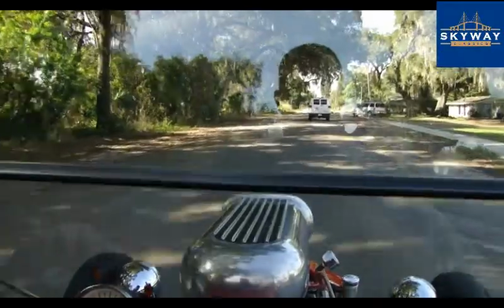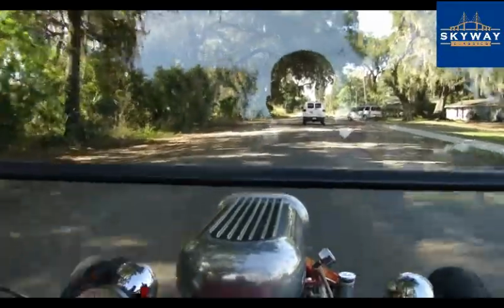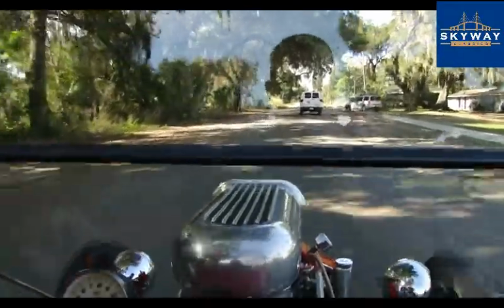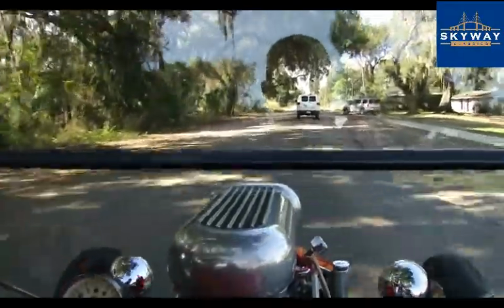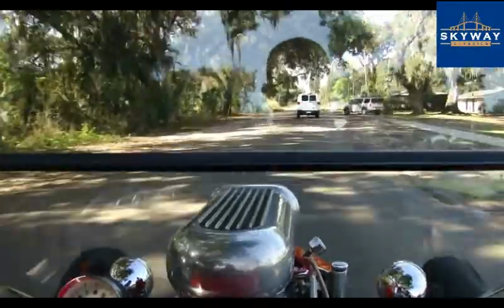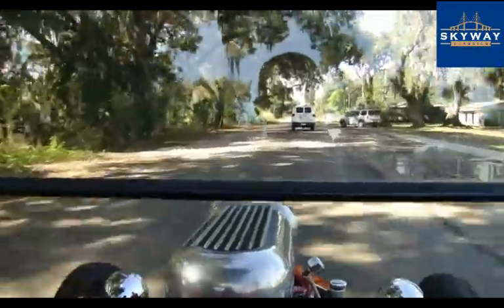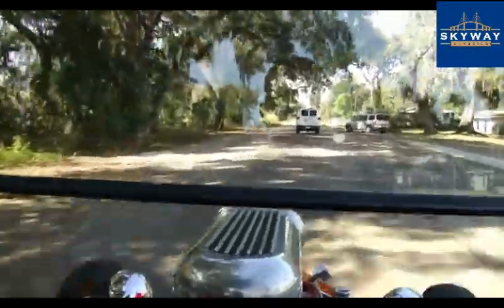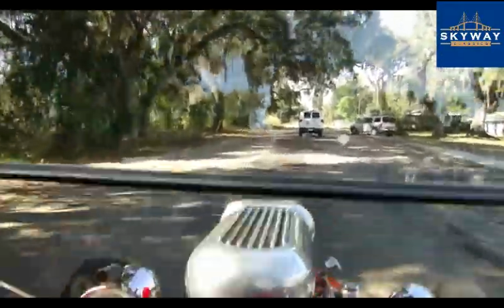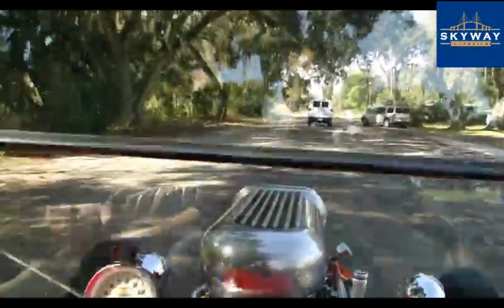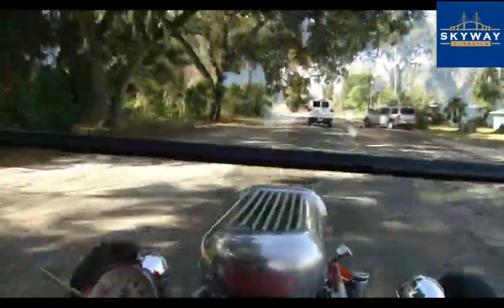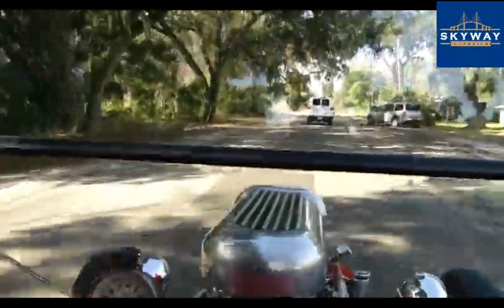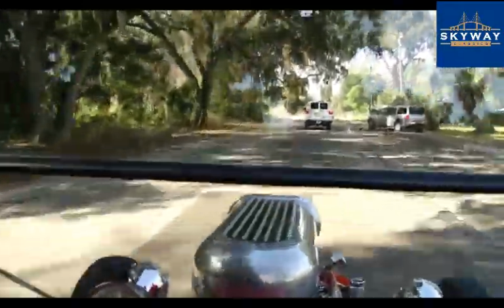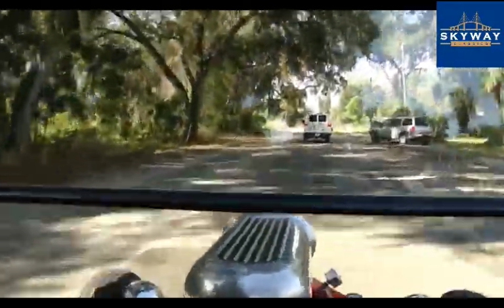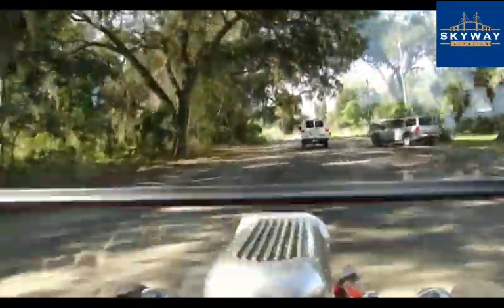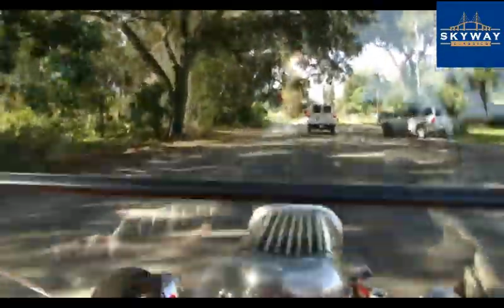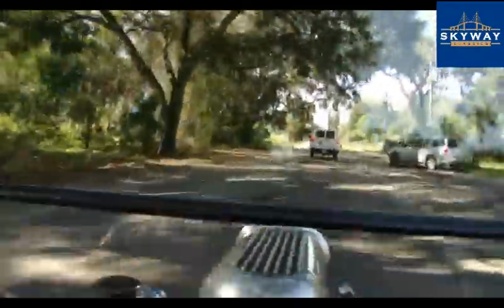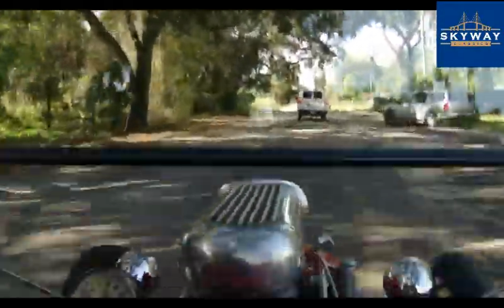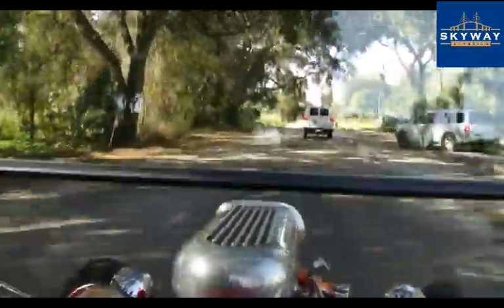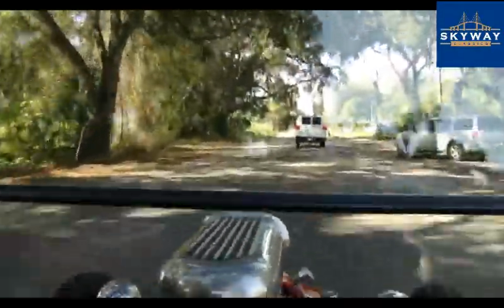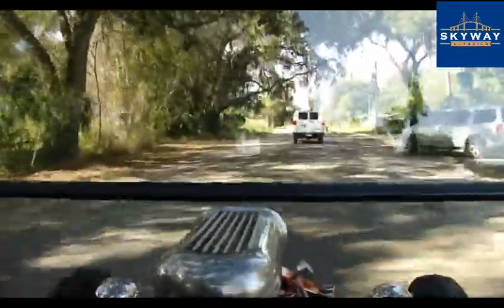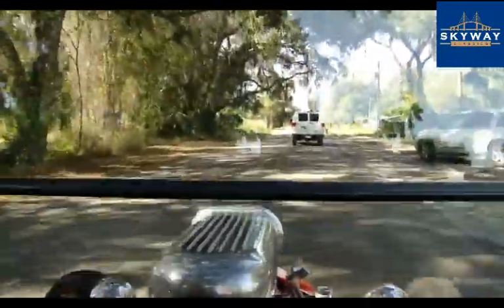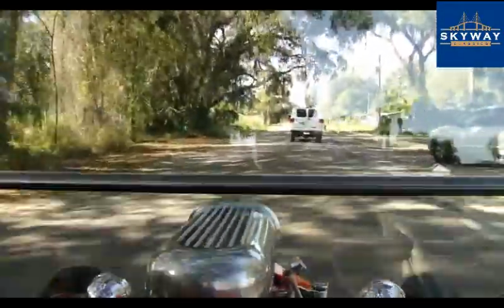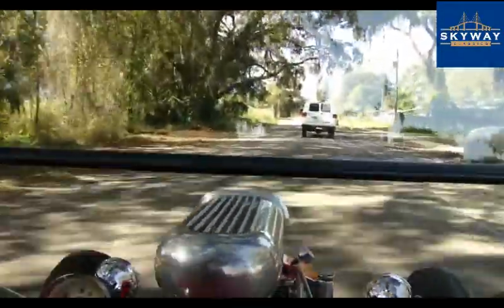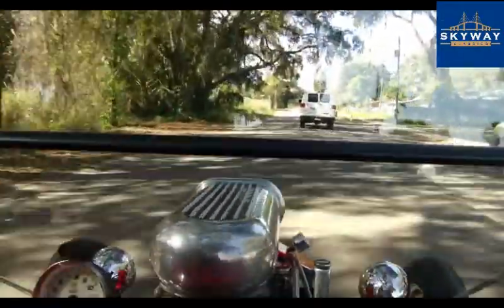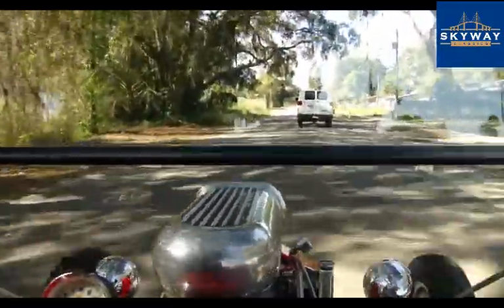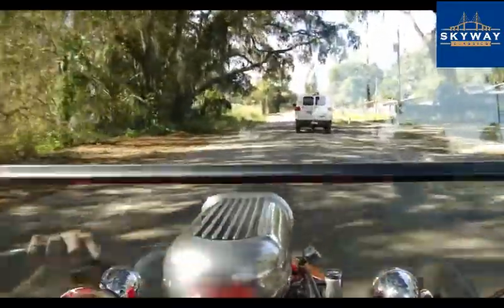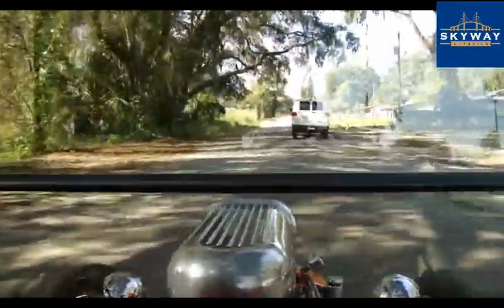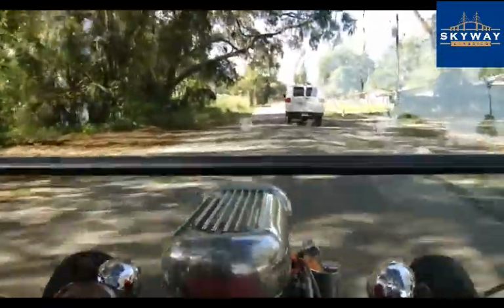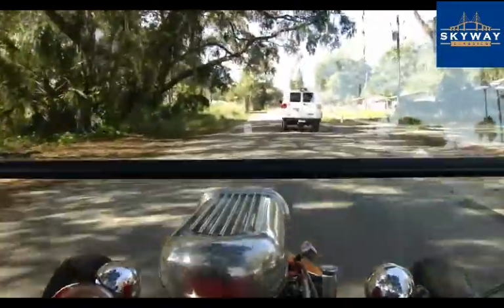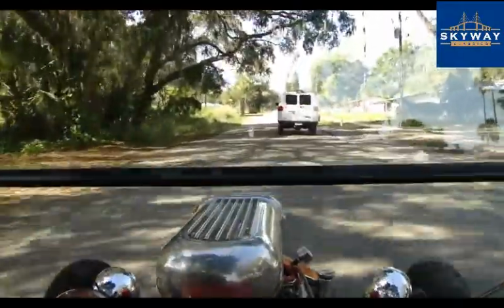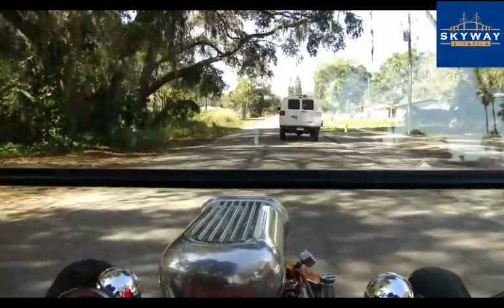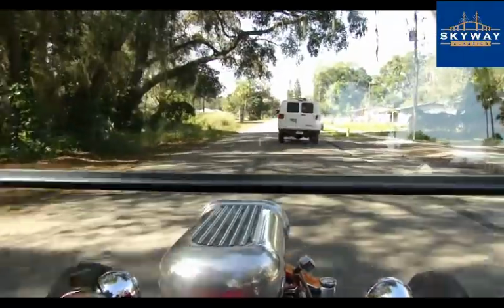Last thing we're going to do is take this back and put it up on the lift so you guys can see how clean the underside is.